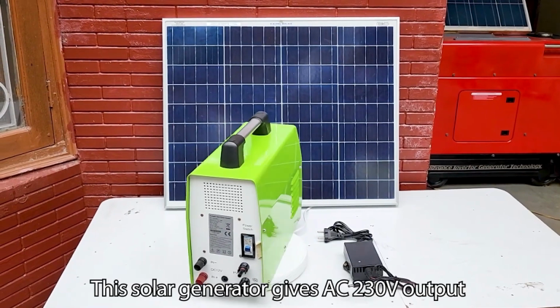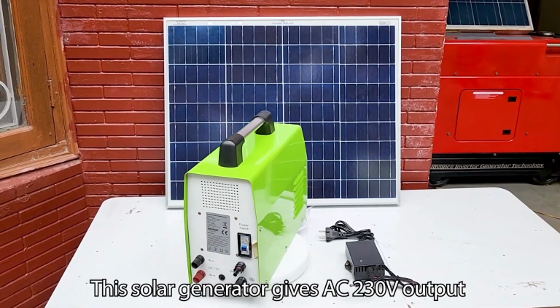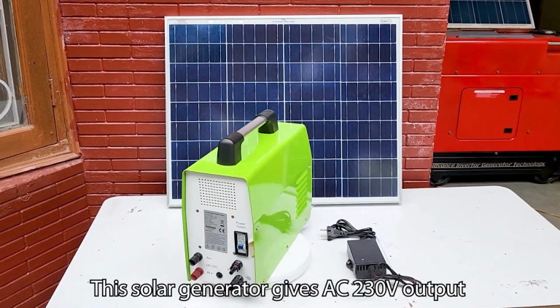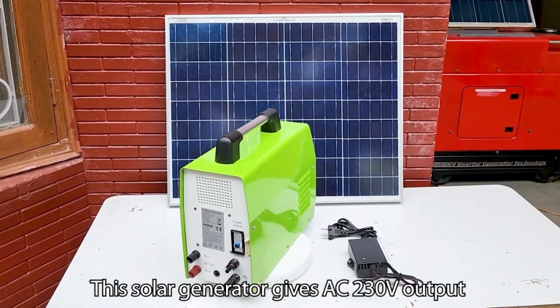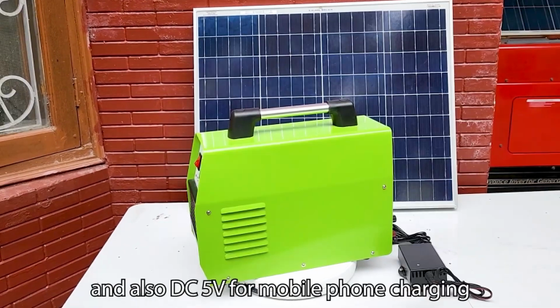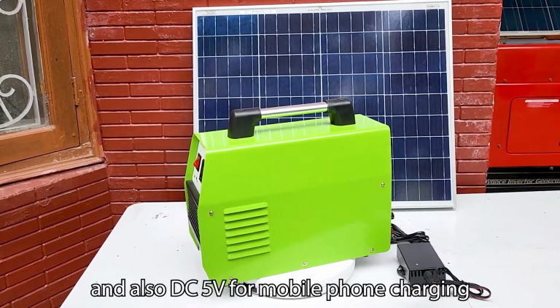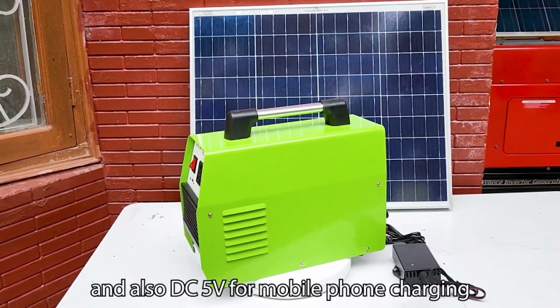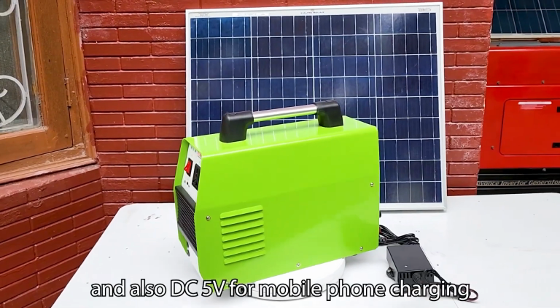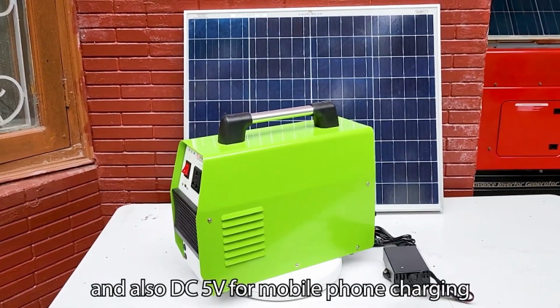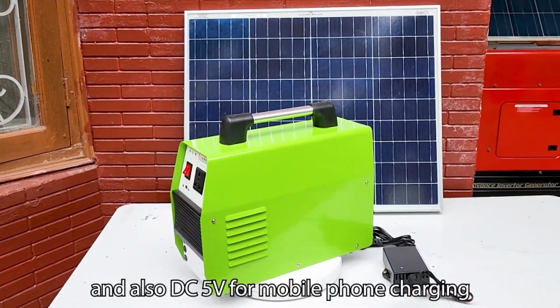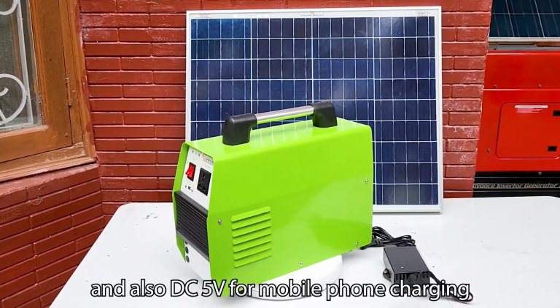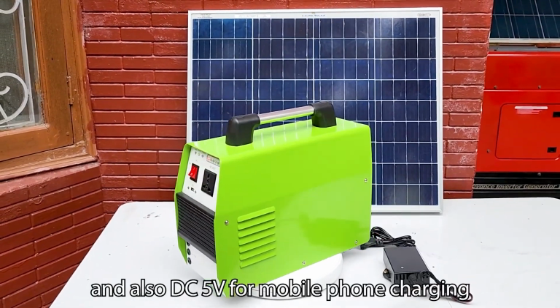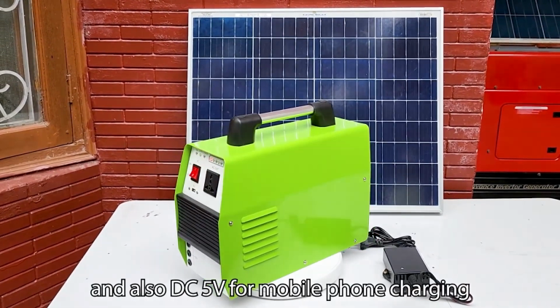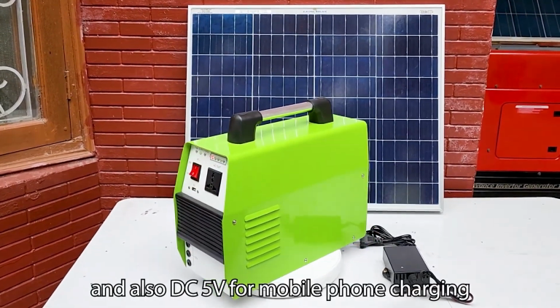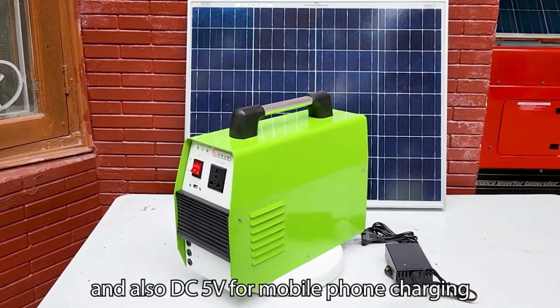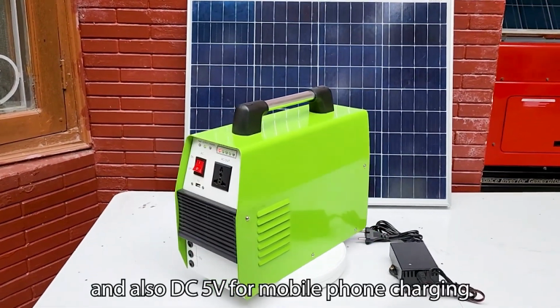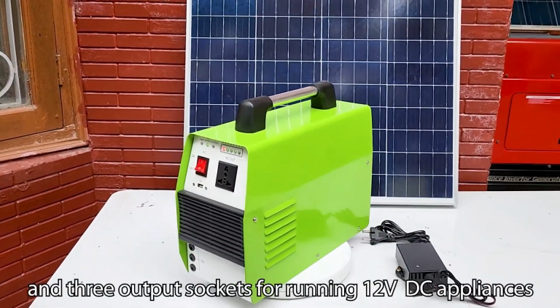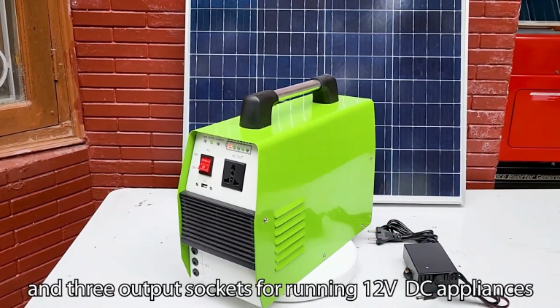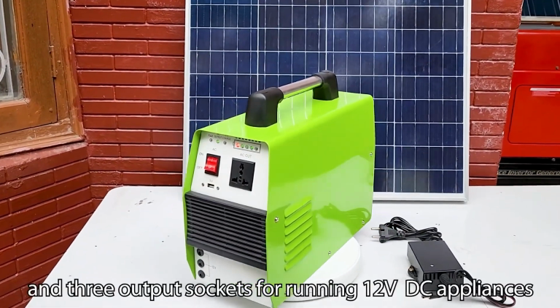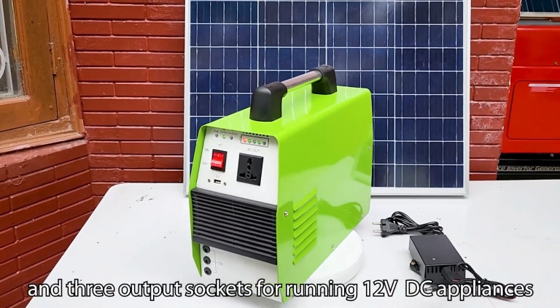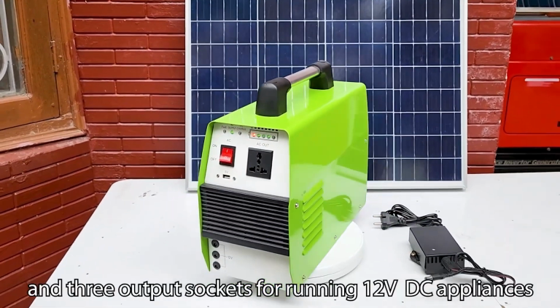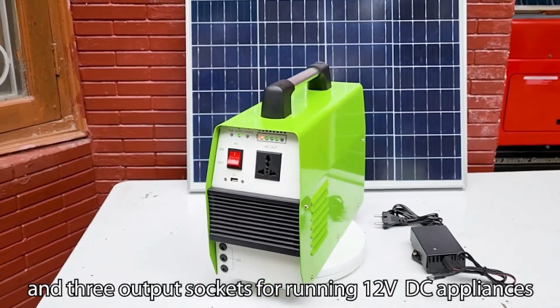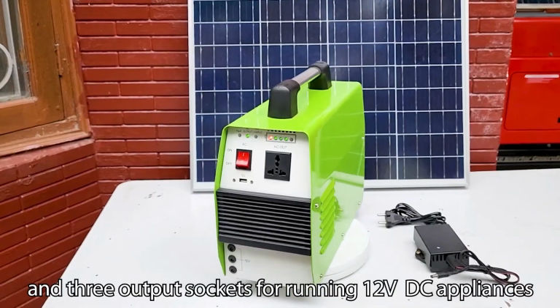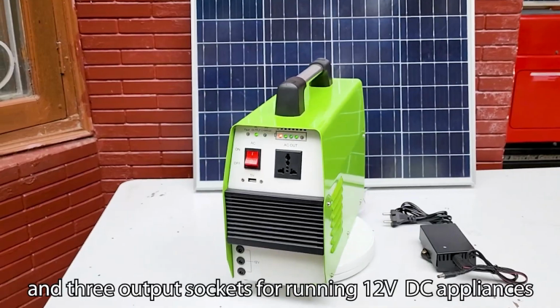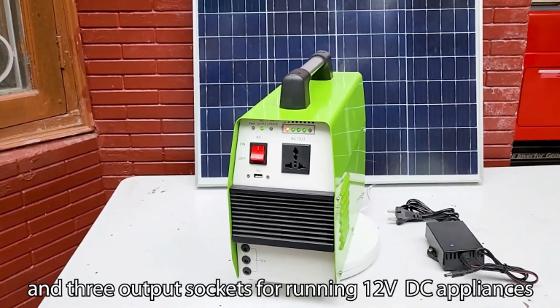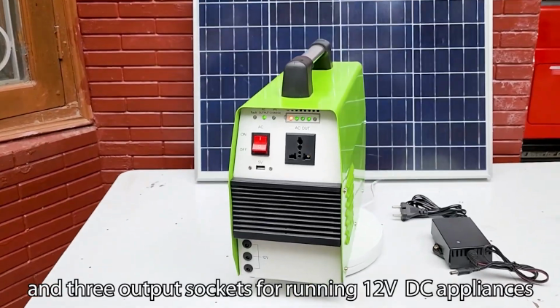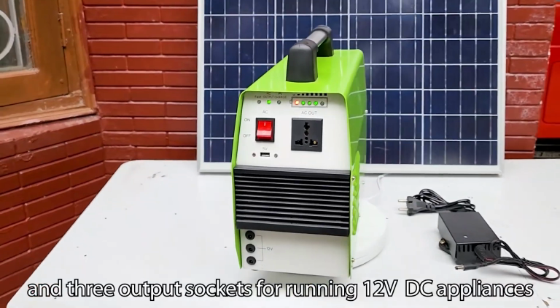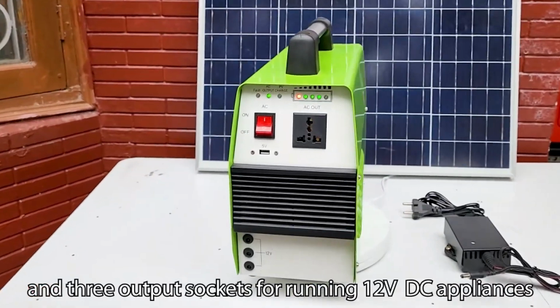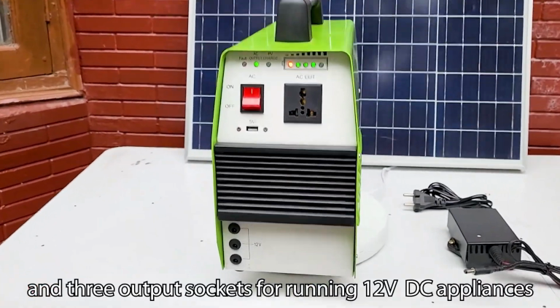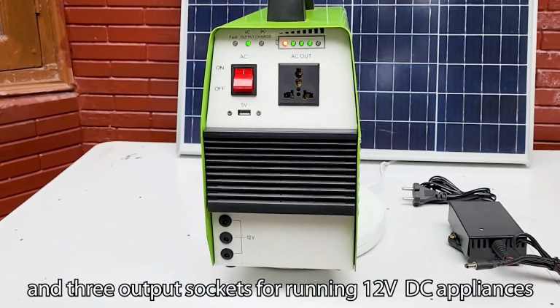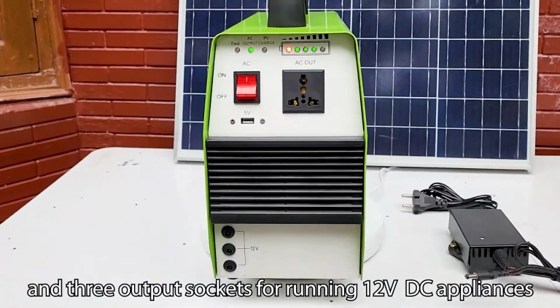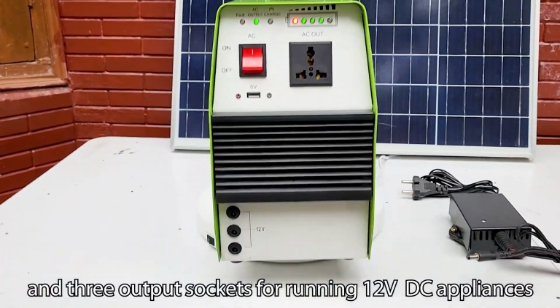This solar generator gives AC 230 volt output, and also DC 5 volt for mobile phone charging, and 3 output sockets for running 12 volt DC appliances.